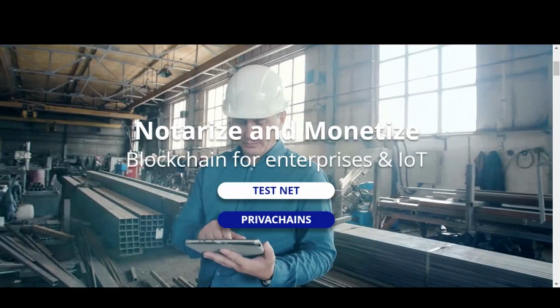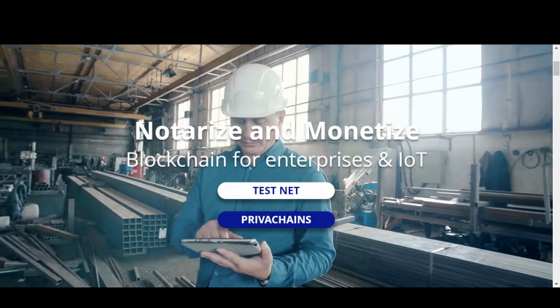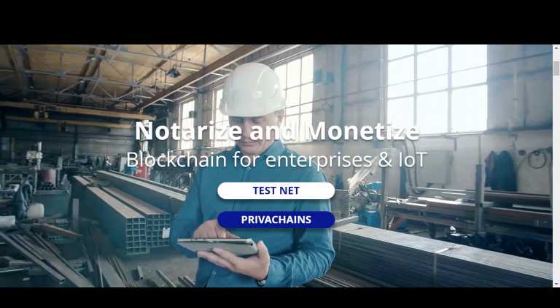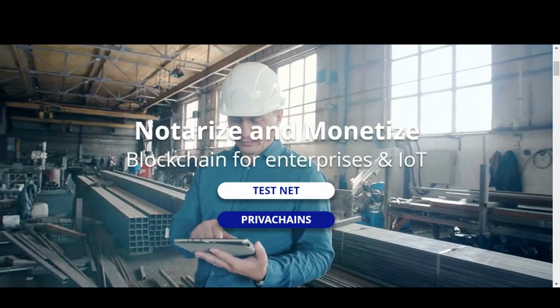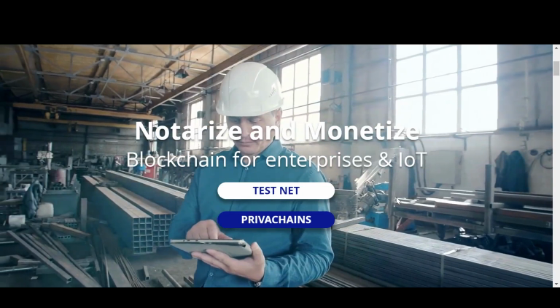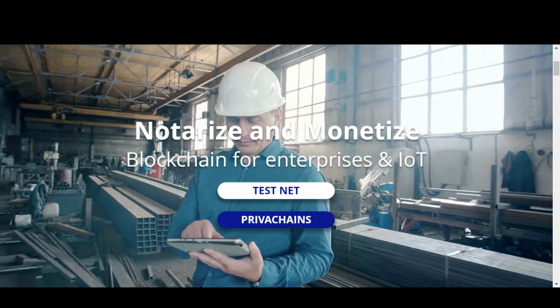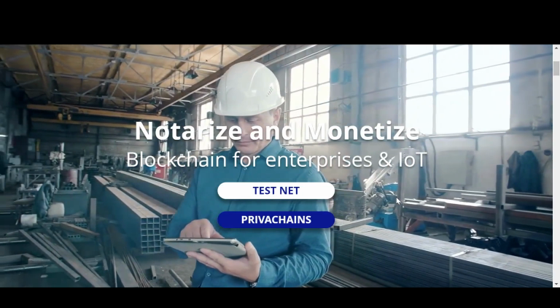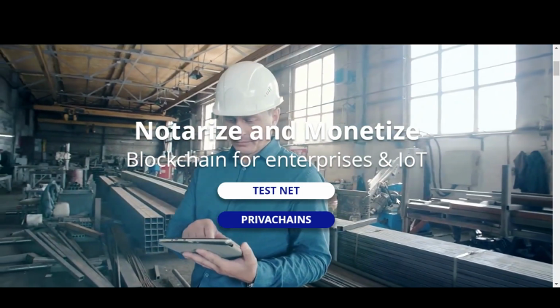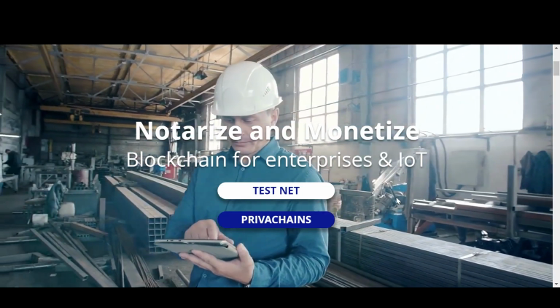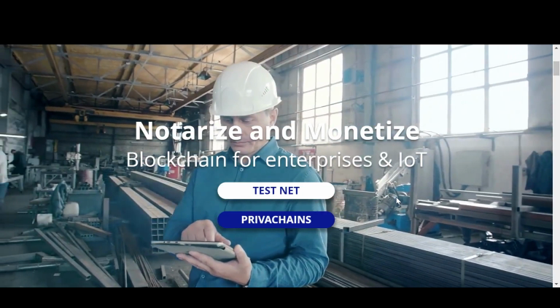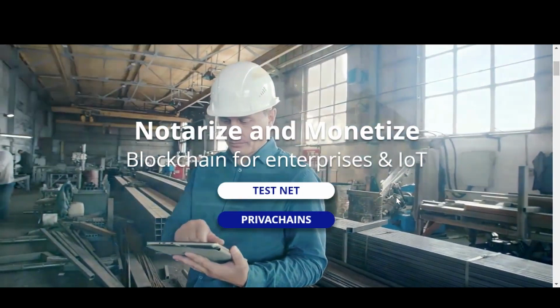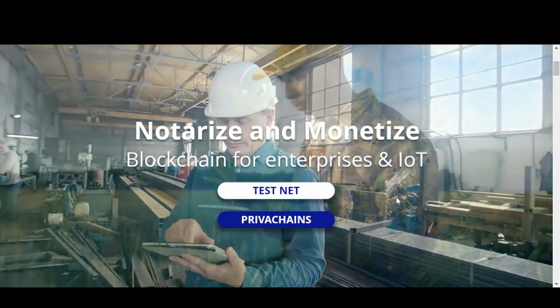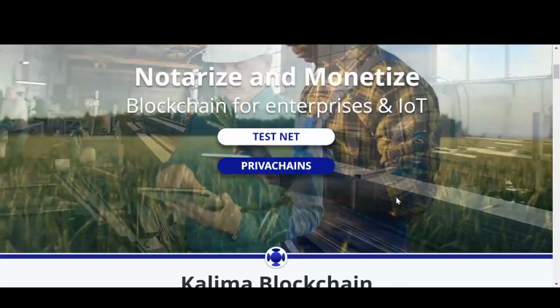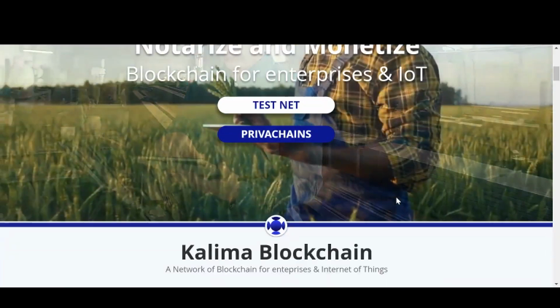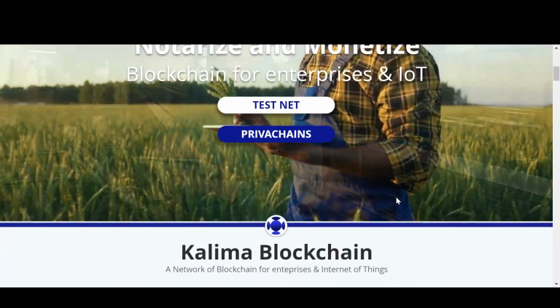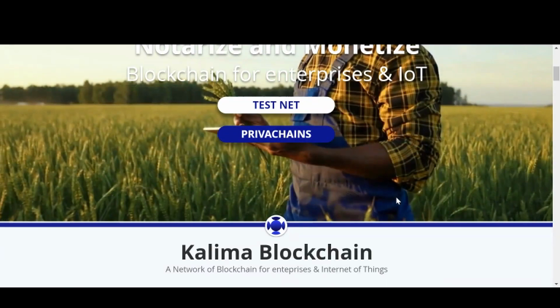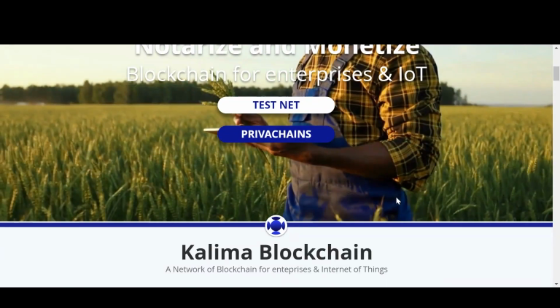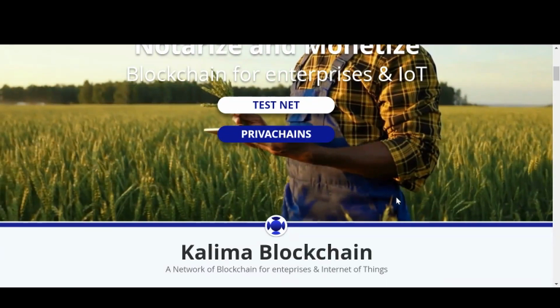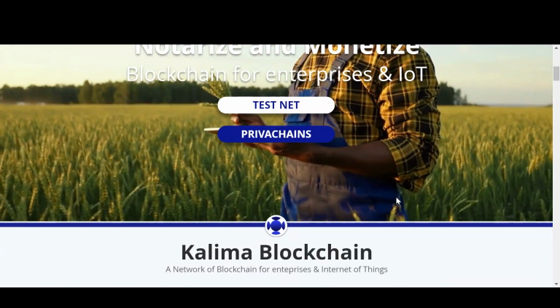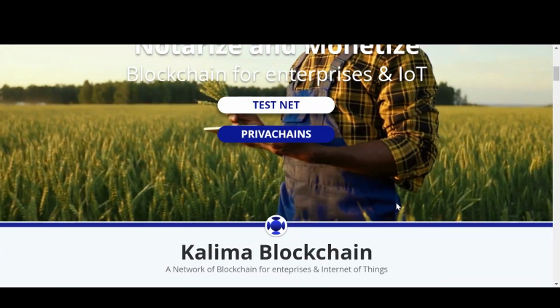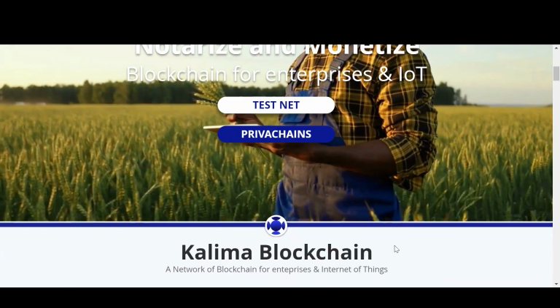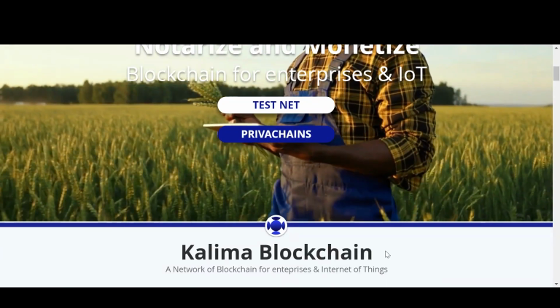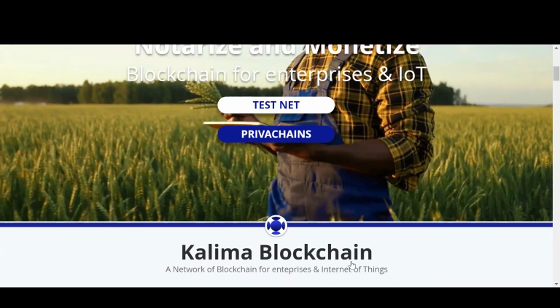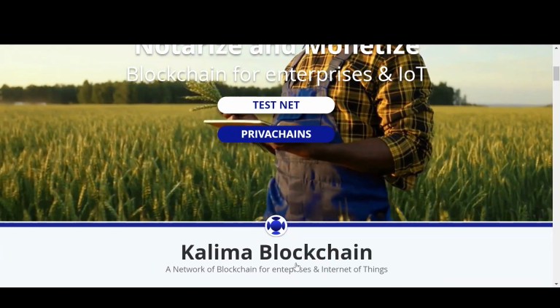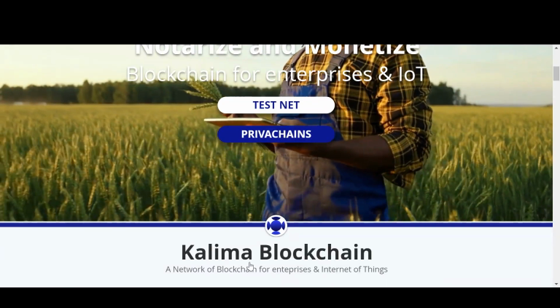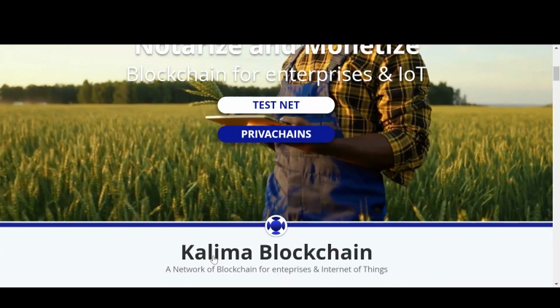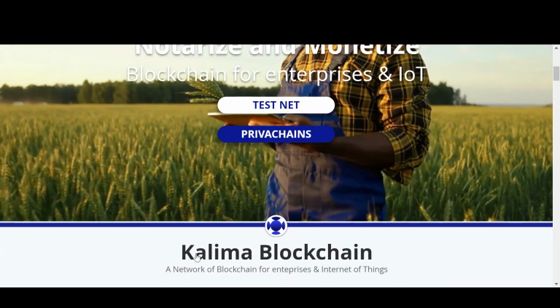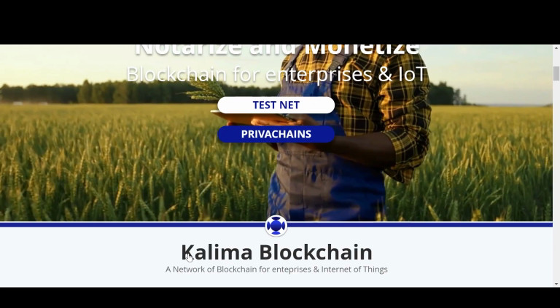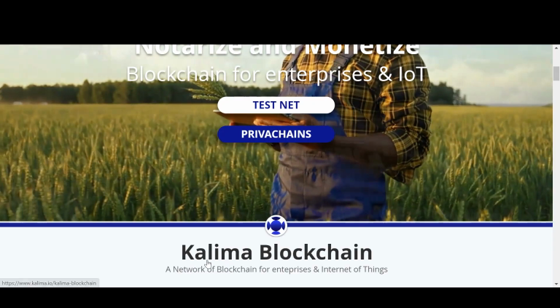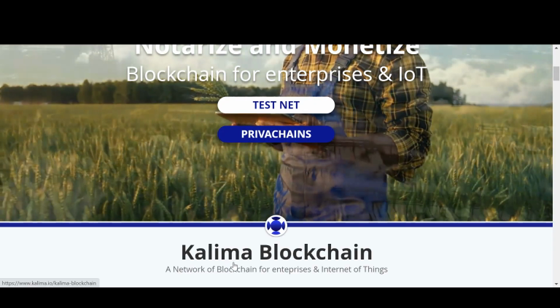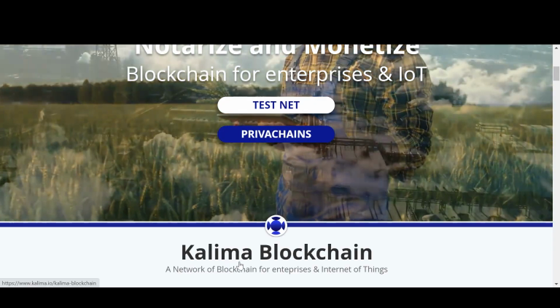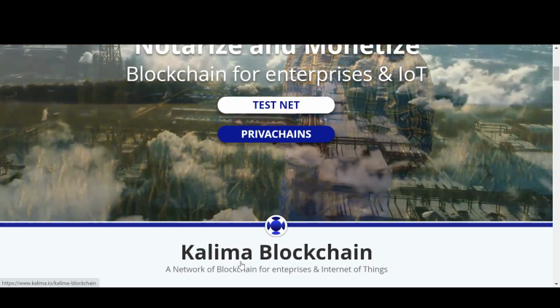Hello everyone, it's Nora Crypto. In this video, I am going over a project called Kalima.